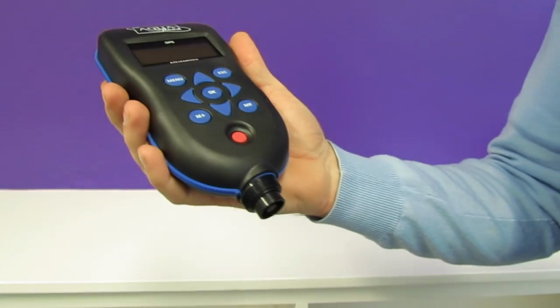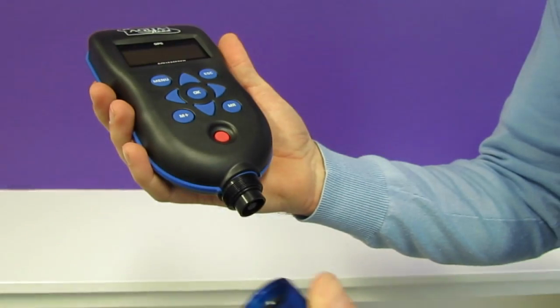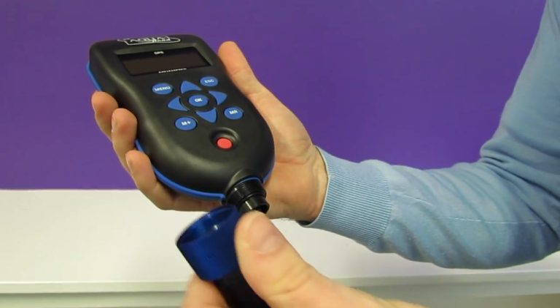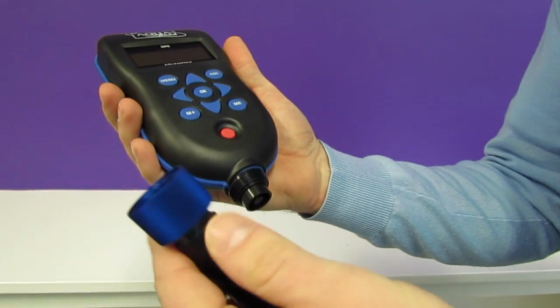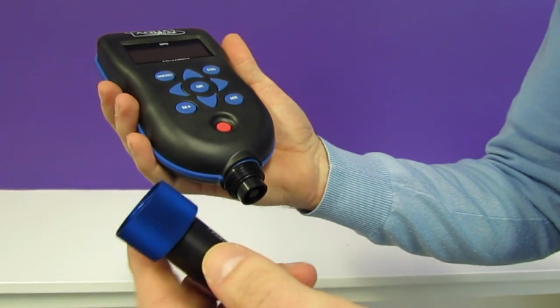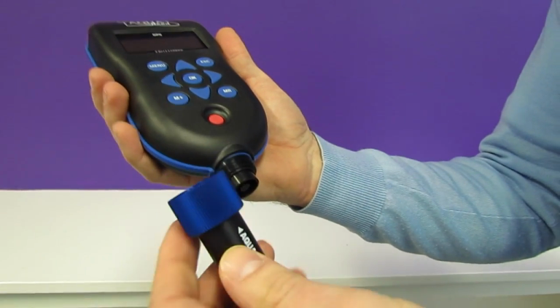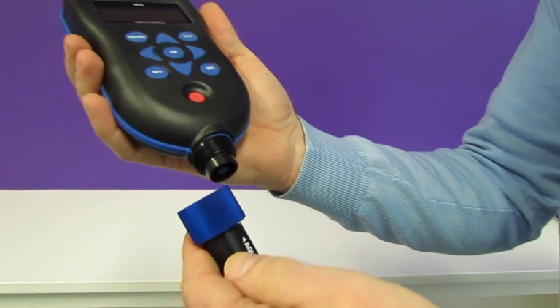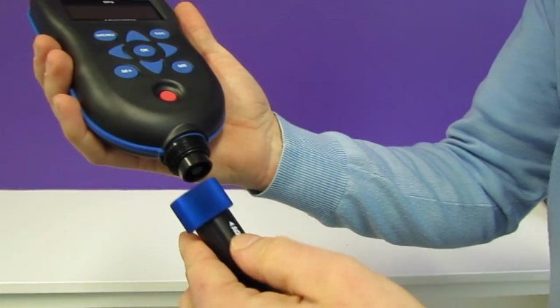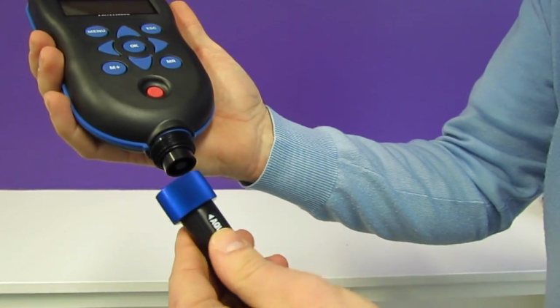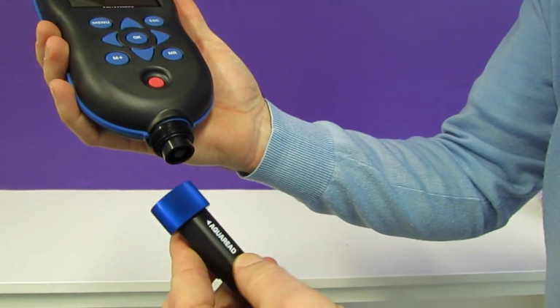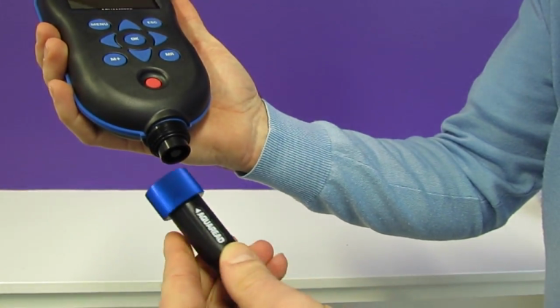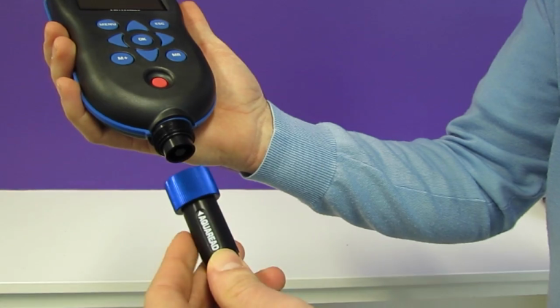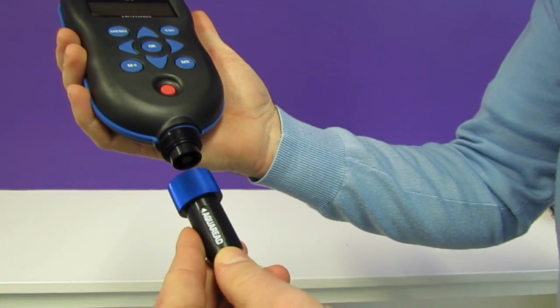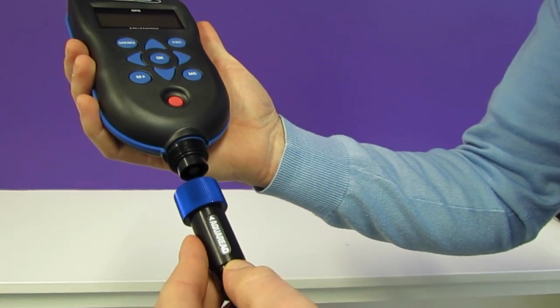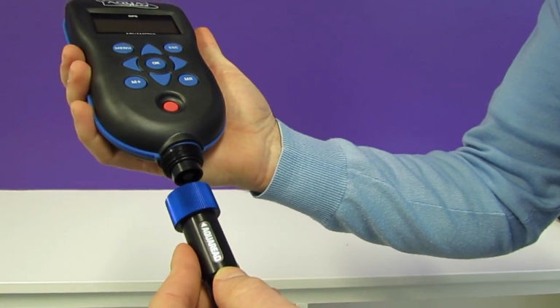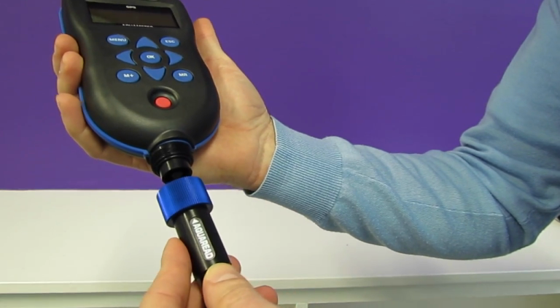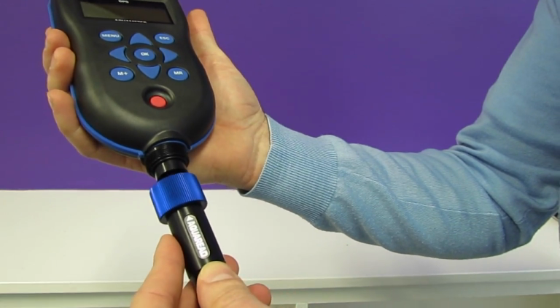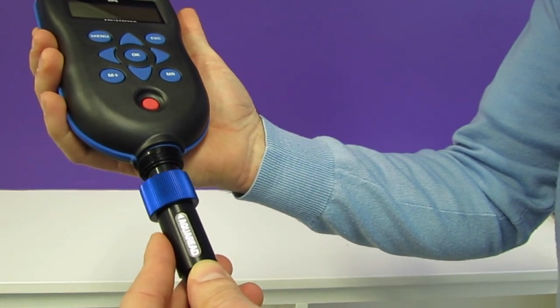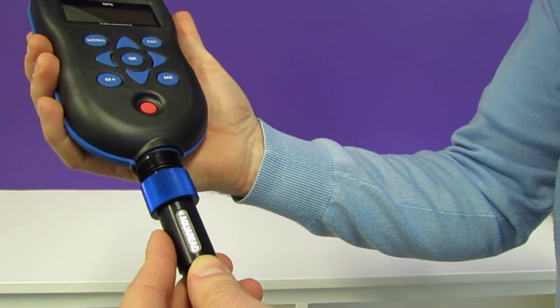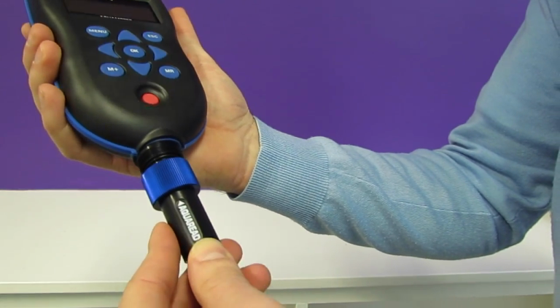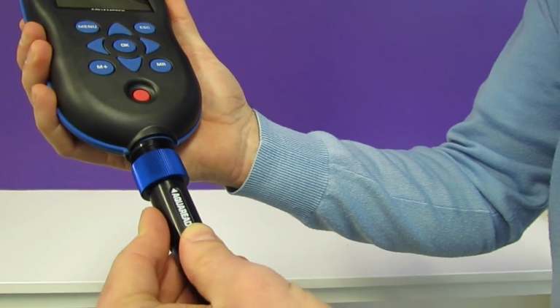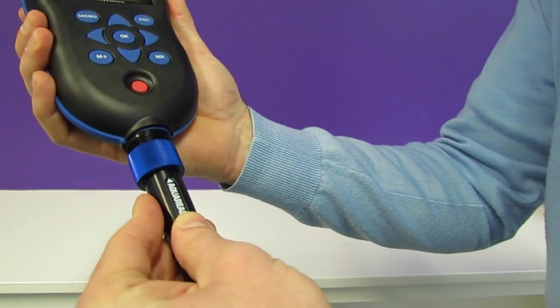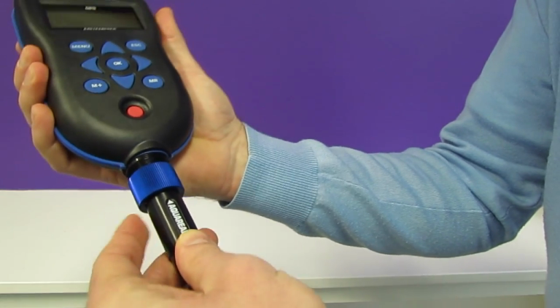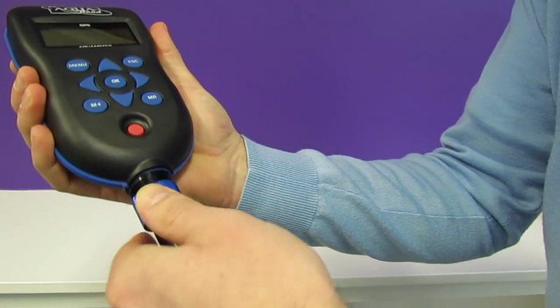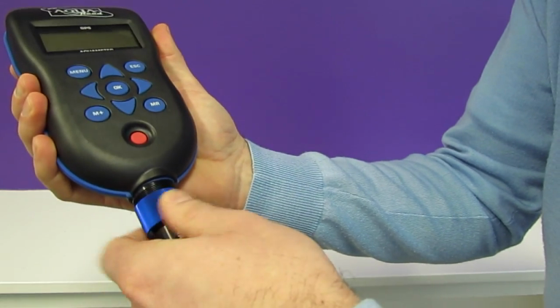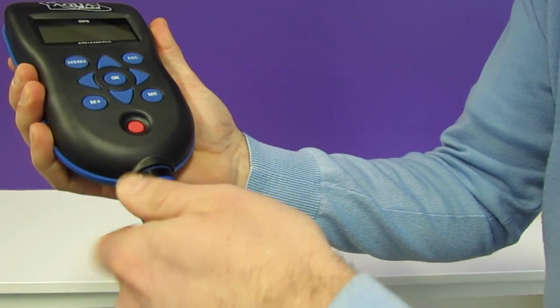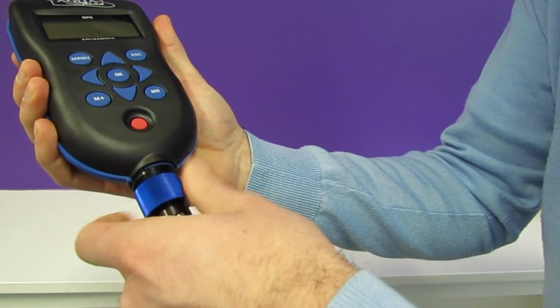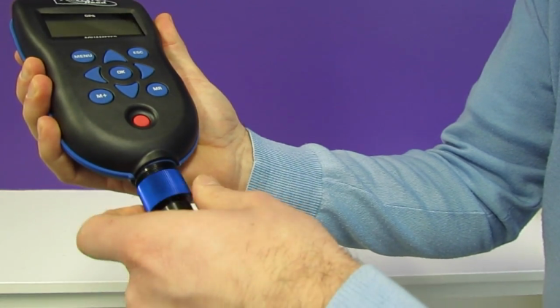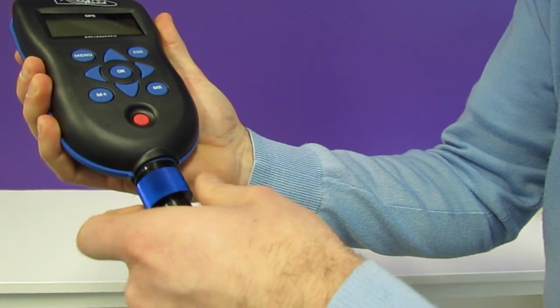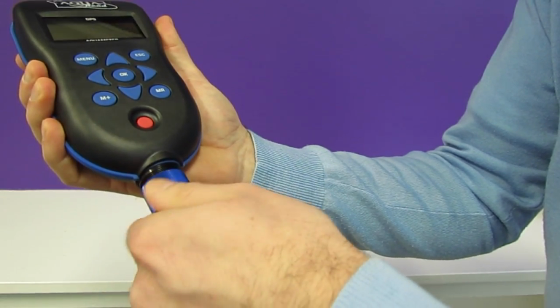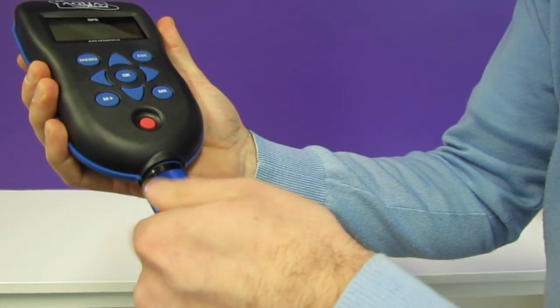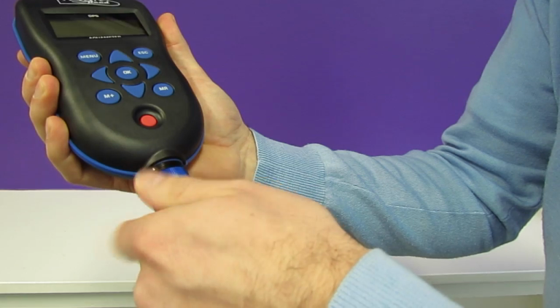Let's connect the meter up to one of our cables. We face the AquaRead logo forwards, push together and screw the collar together.